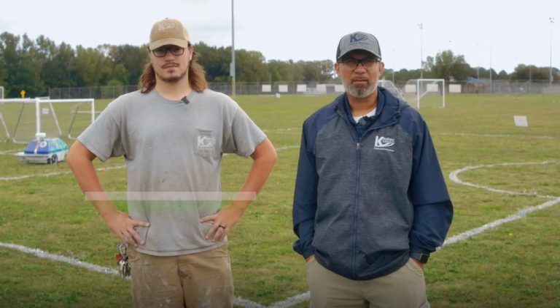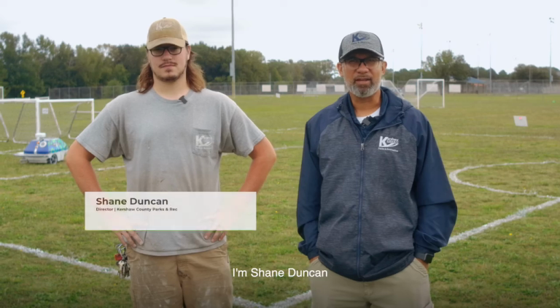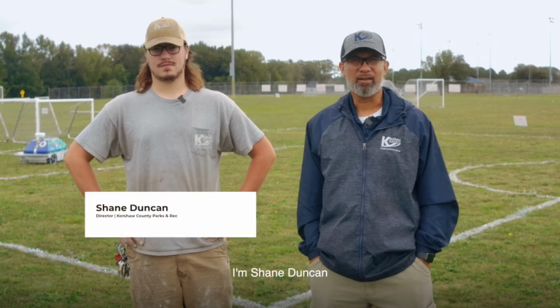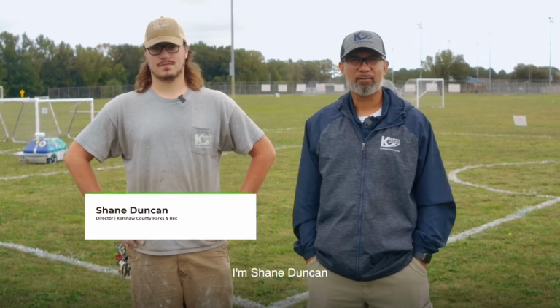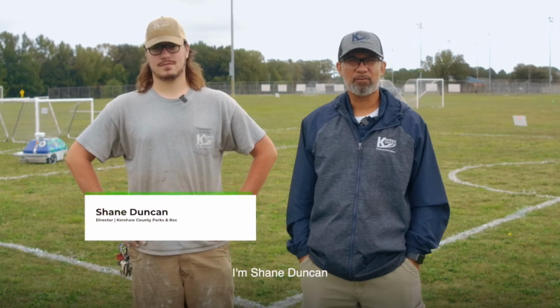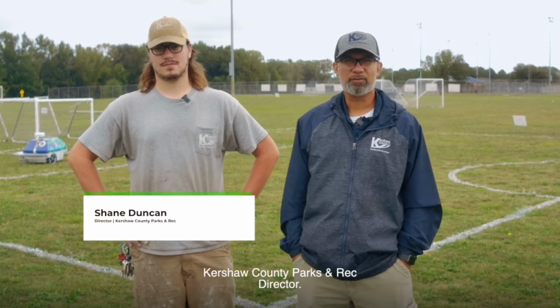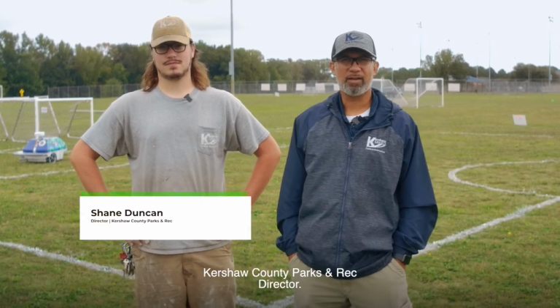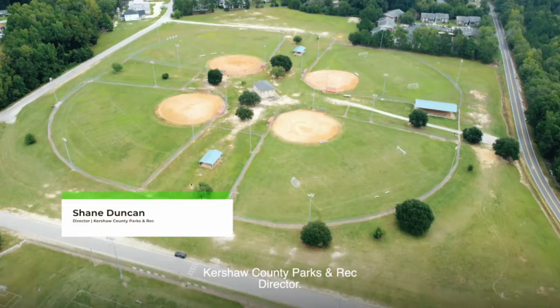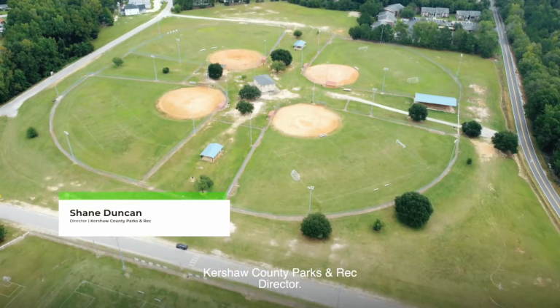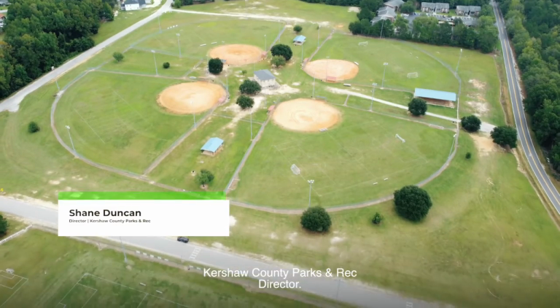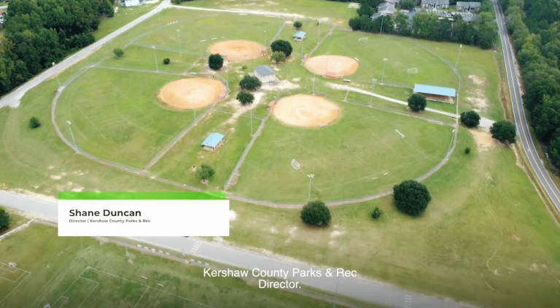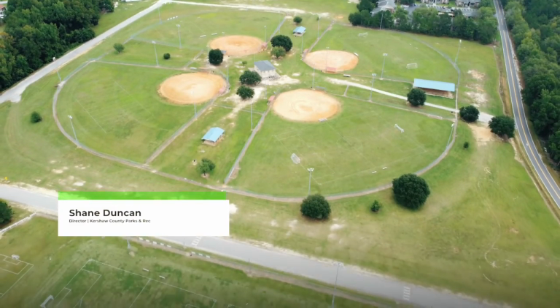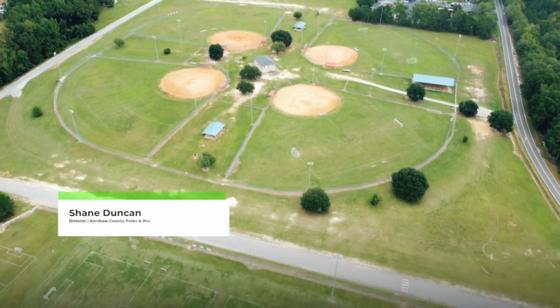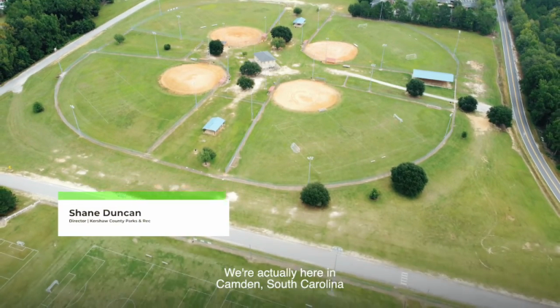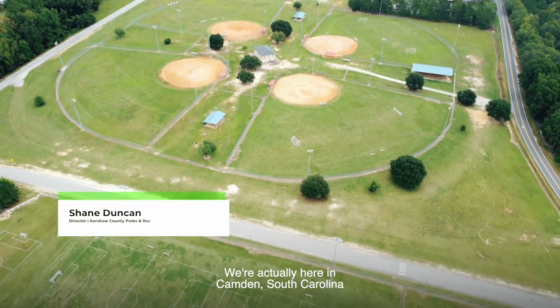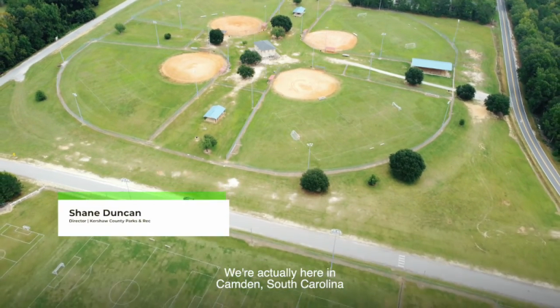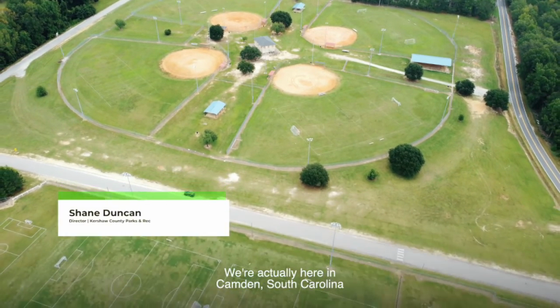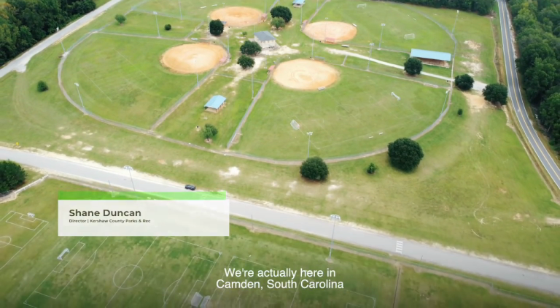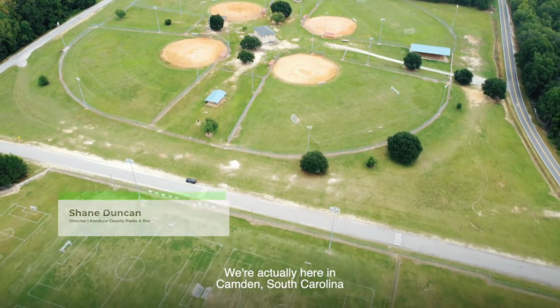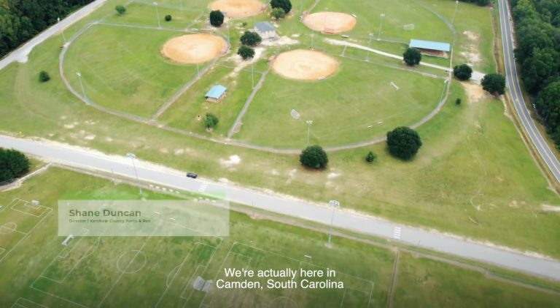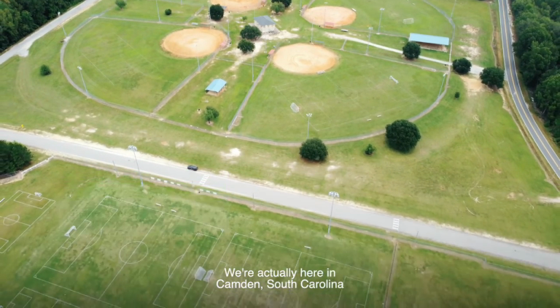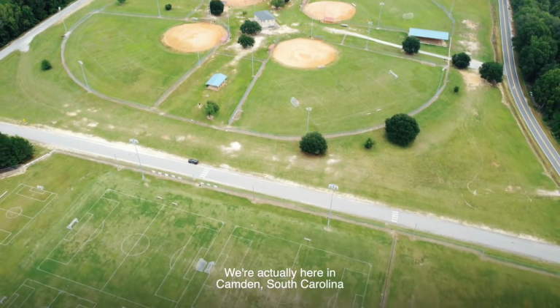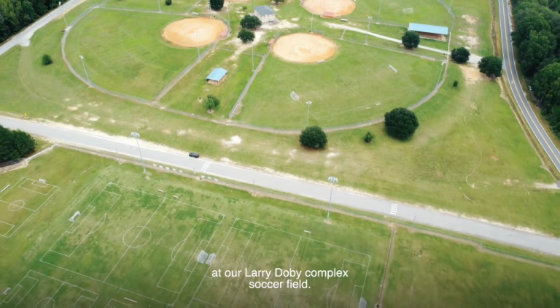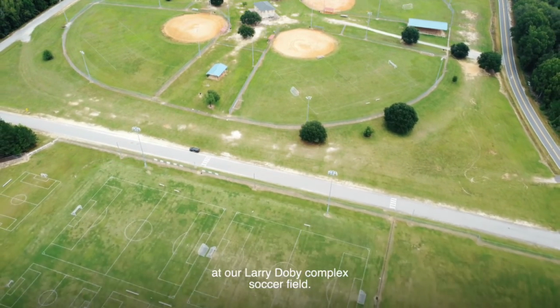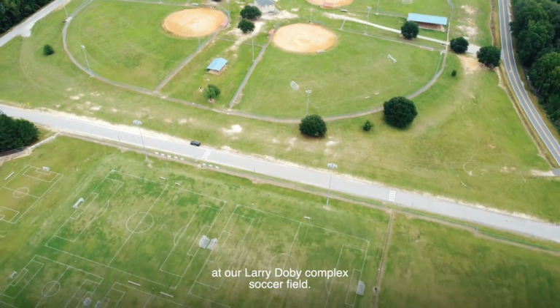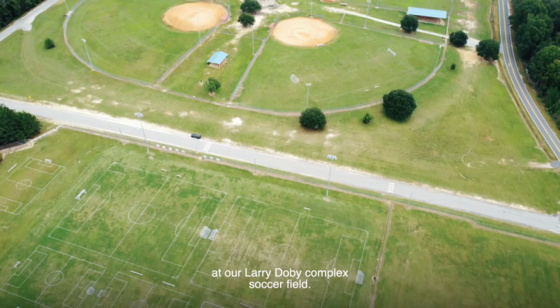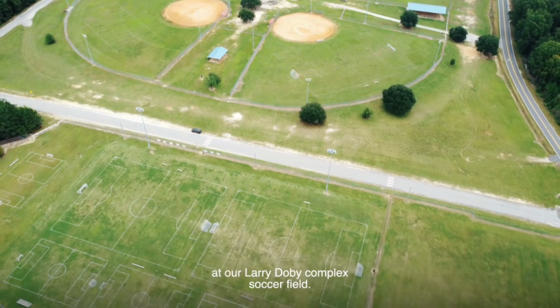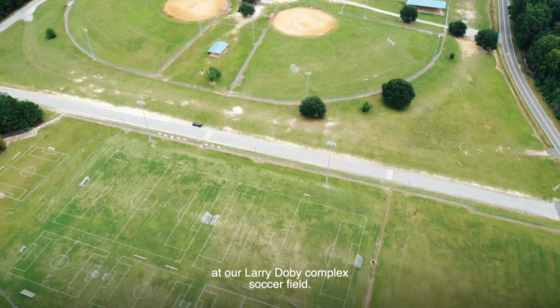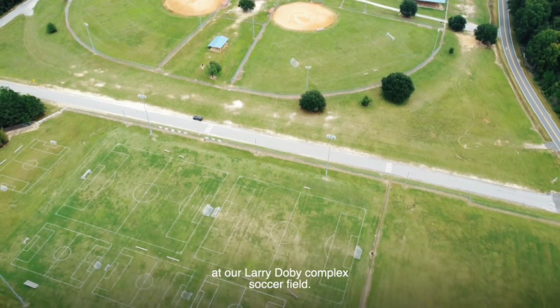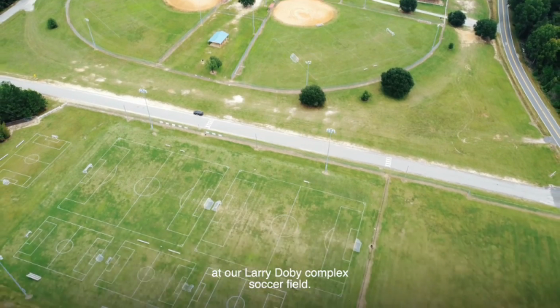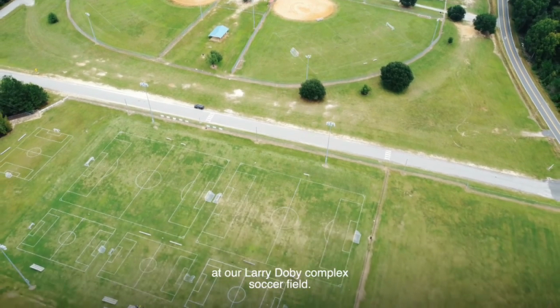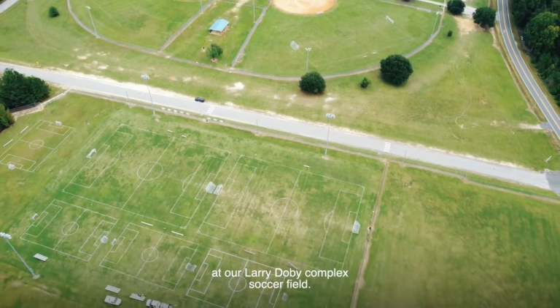I'm Shane Duncan, Kershaw County Parks and Rec Director. We're actually here in Camden, South Carolina at our Larry Doby Complex soccer field.